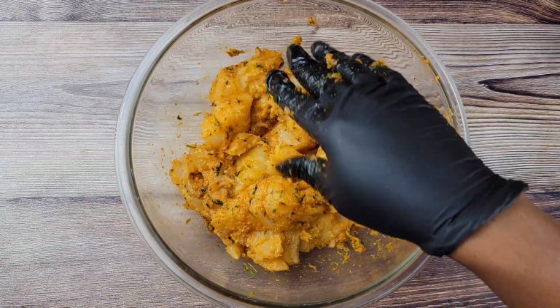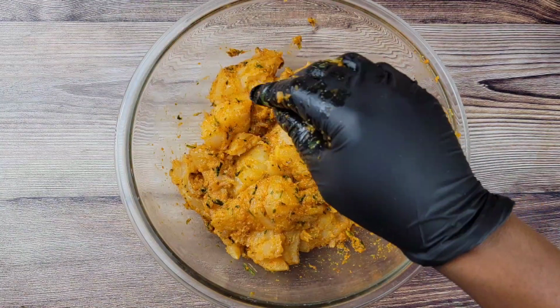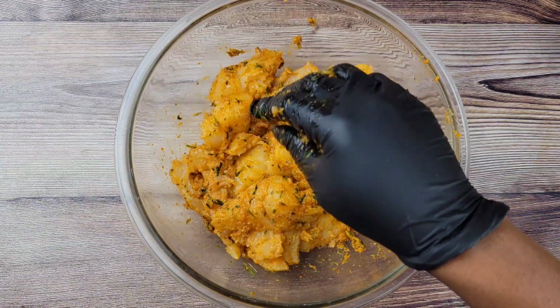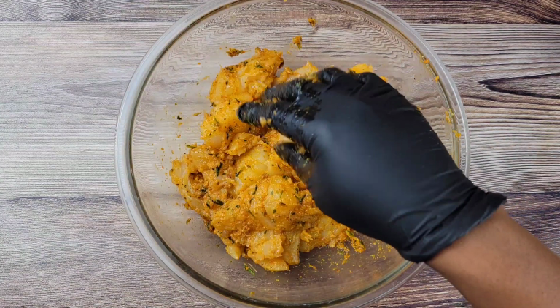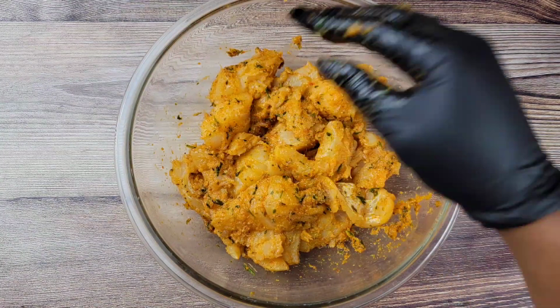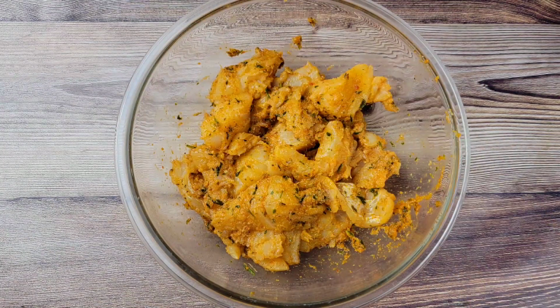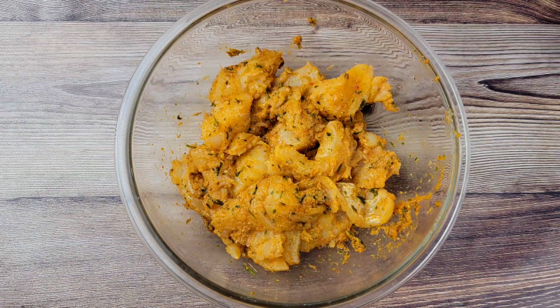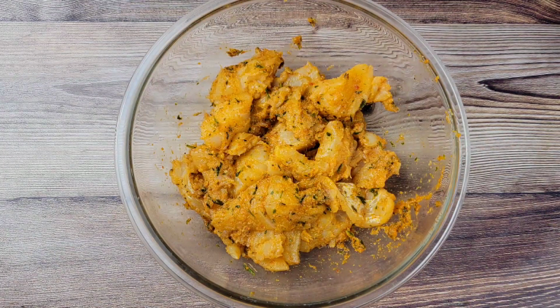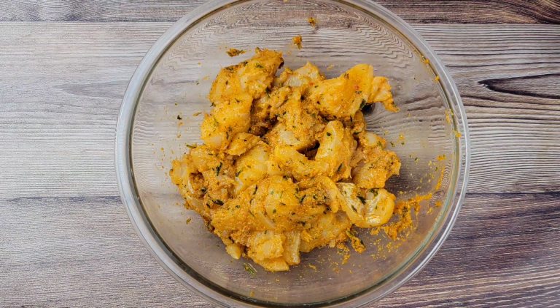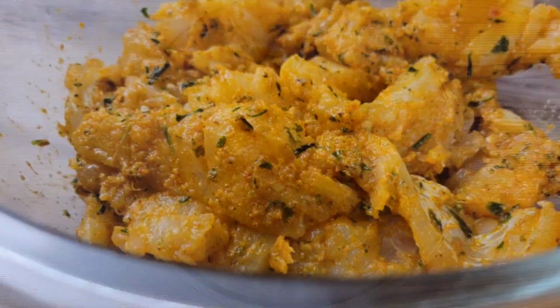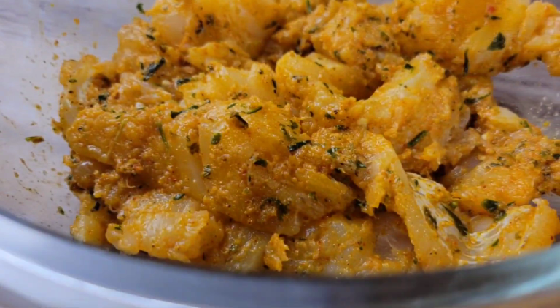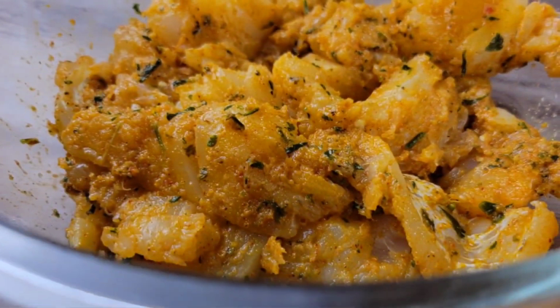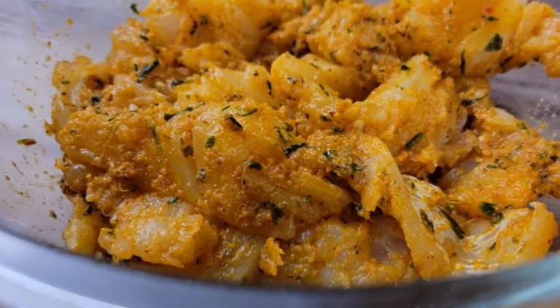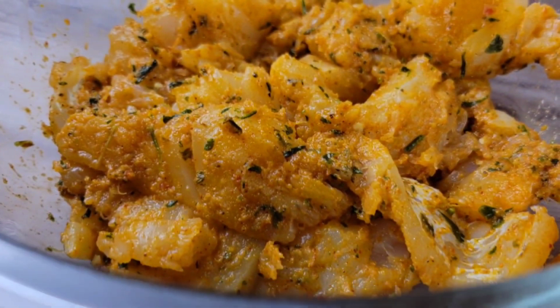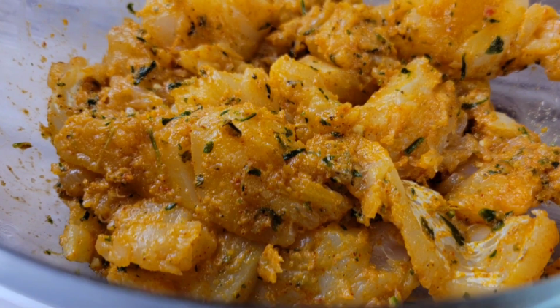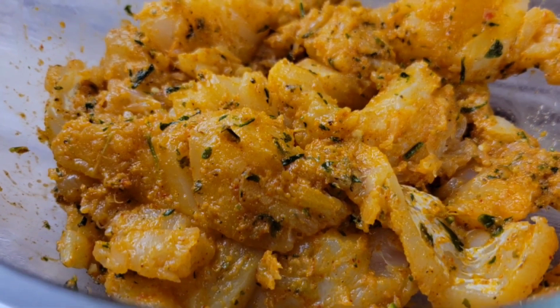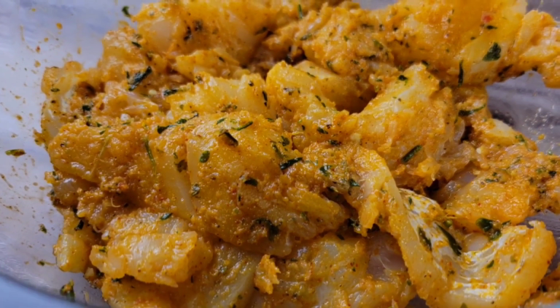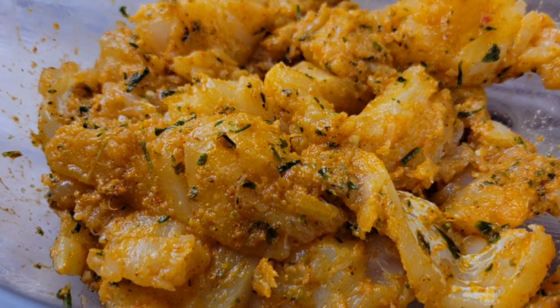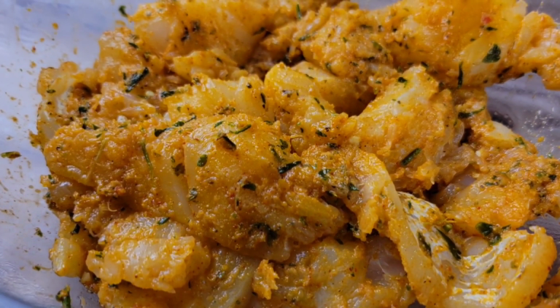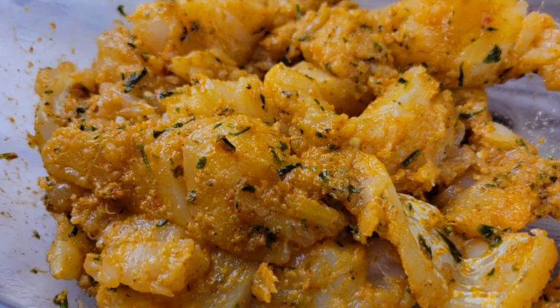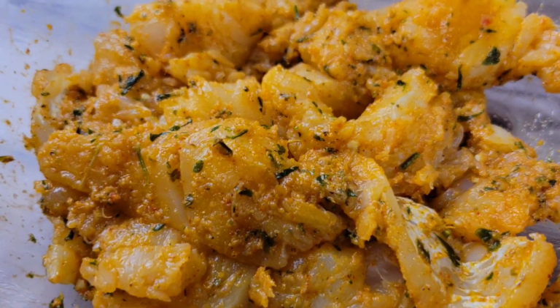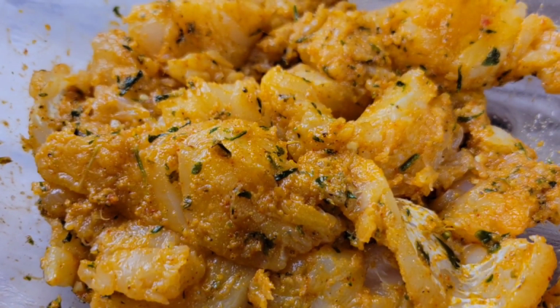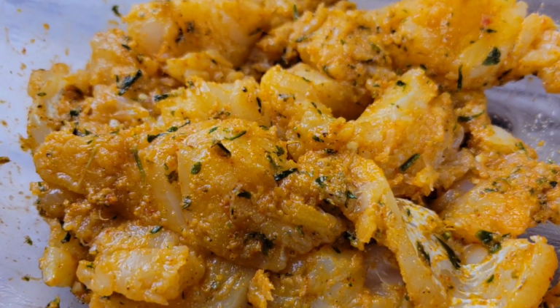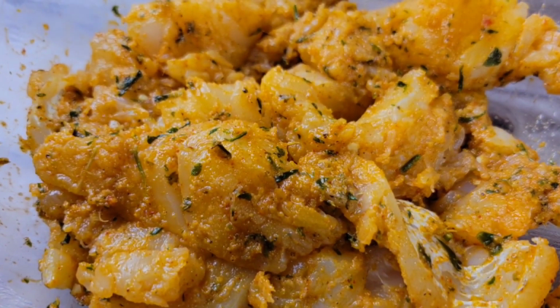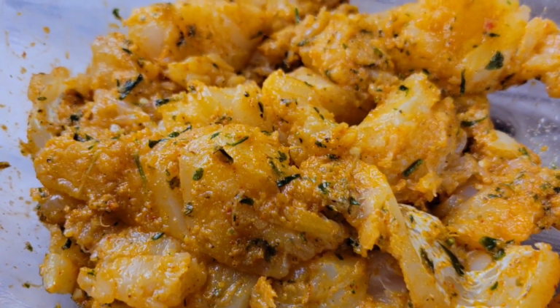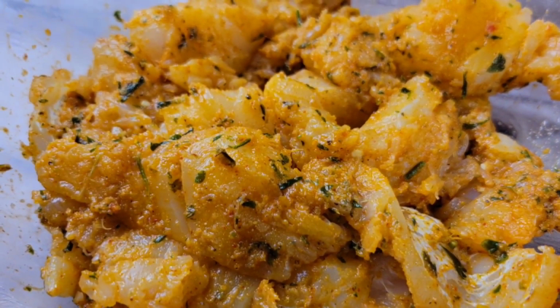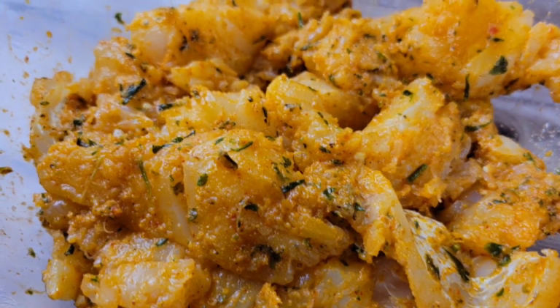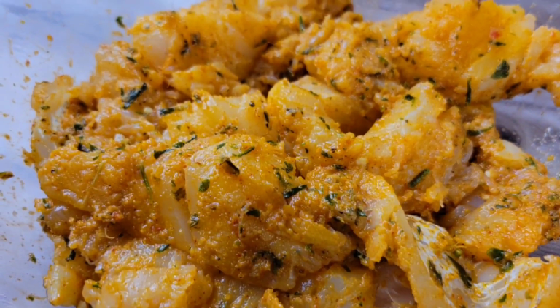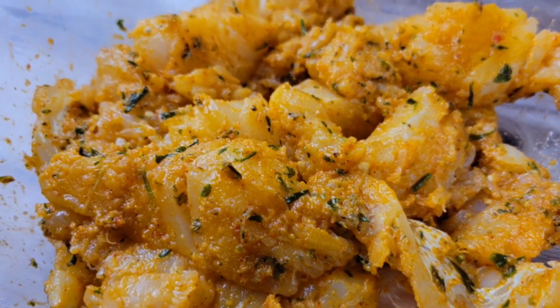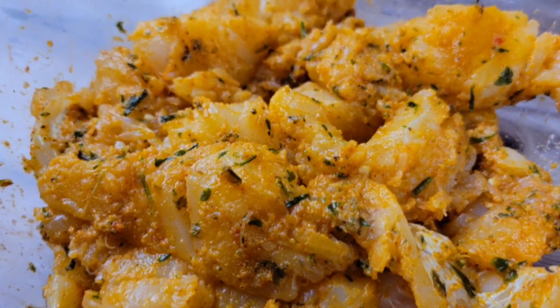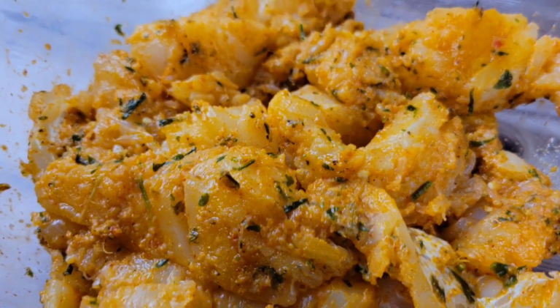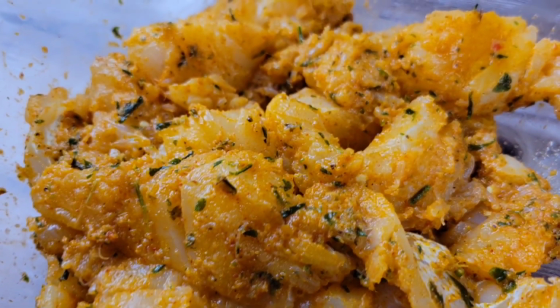After you've rubbed all of that seasoning into the fish, you can marinate it overnight or for about an hour before cooking.